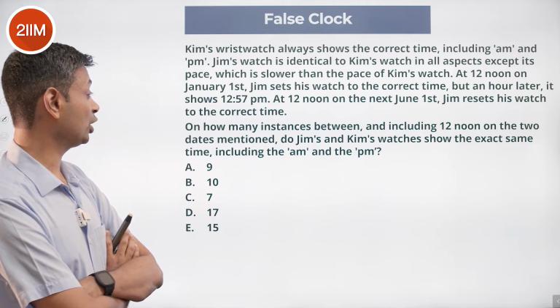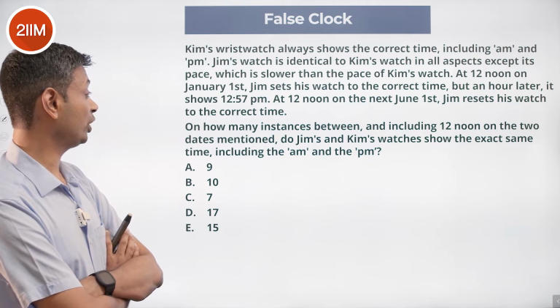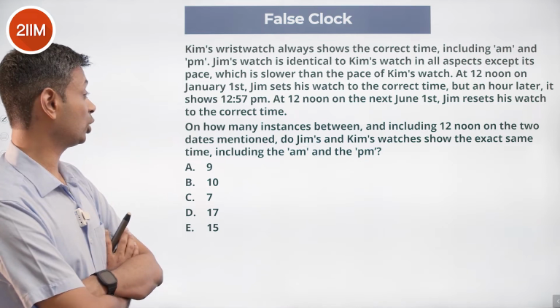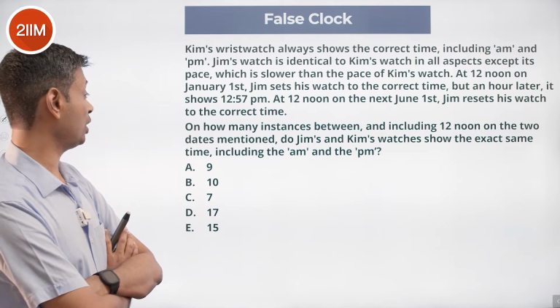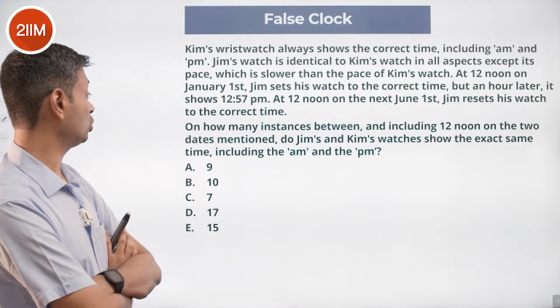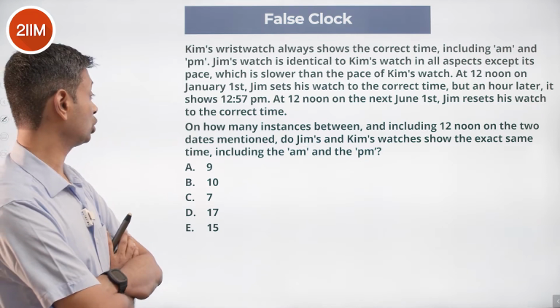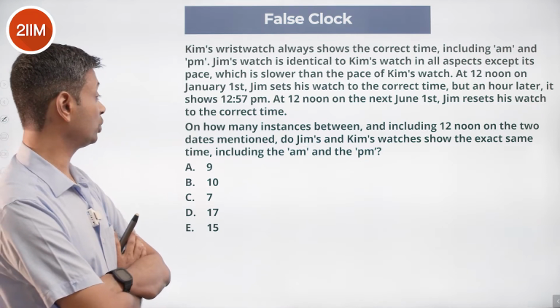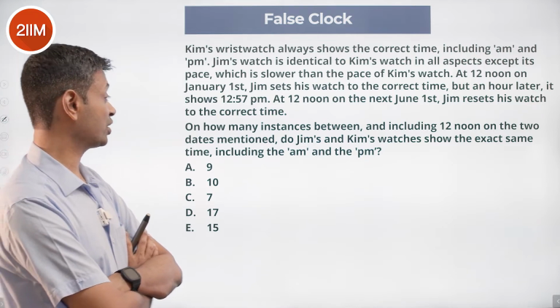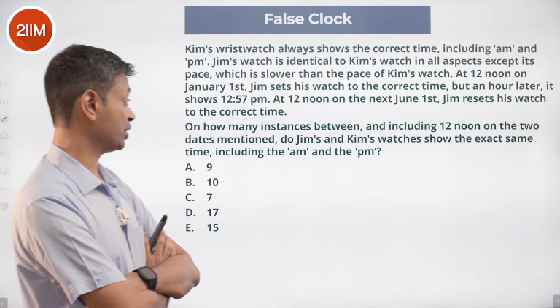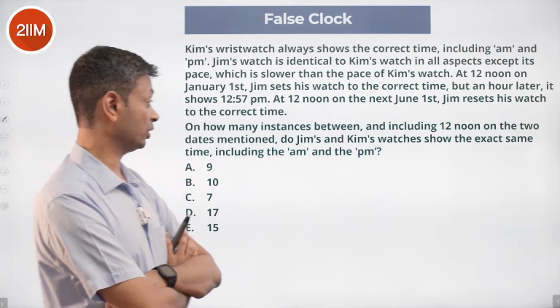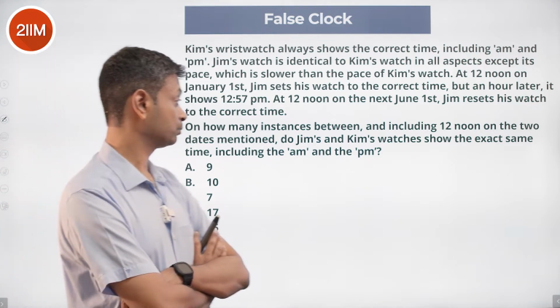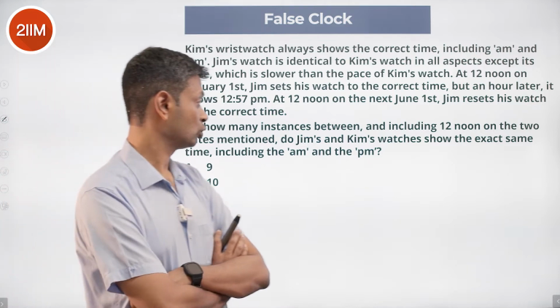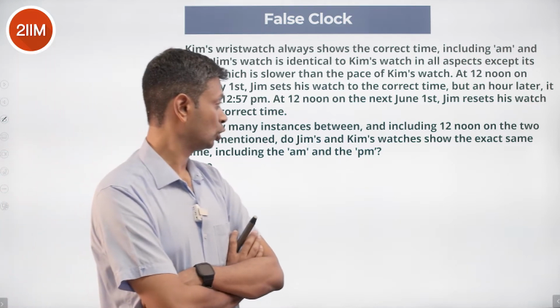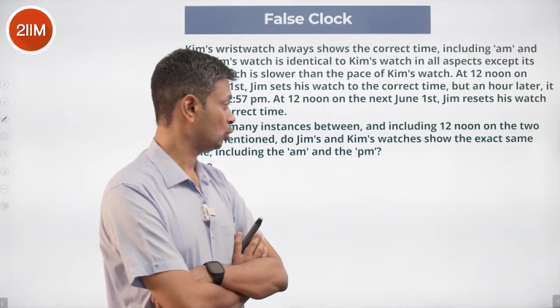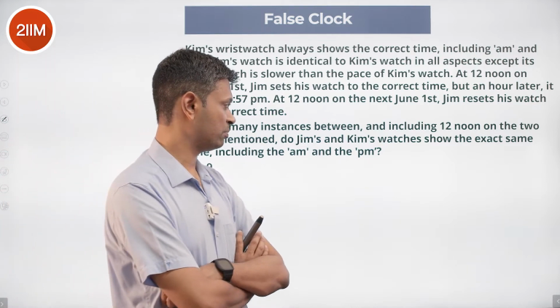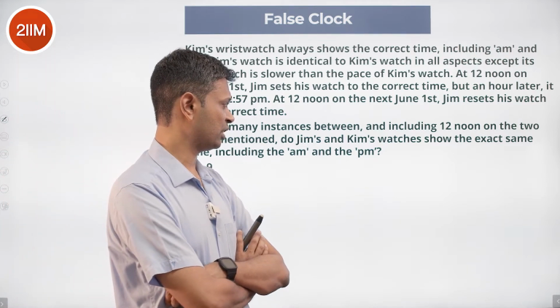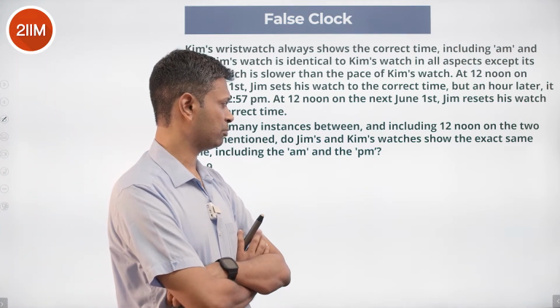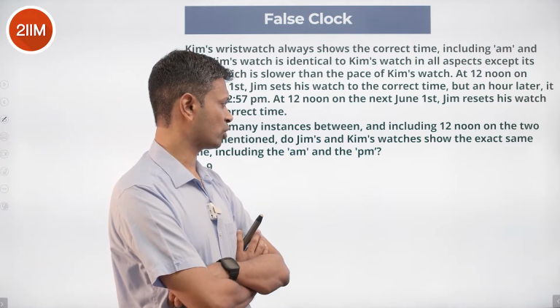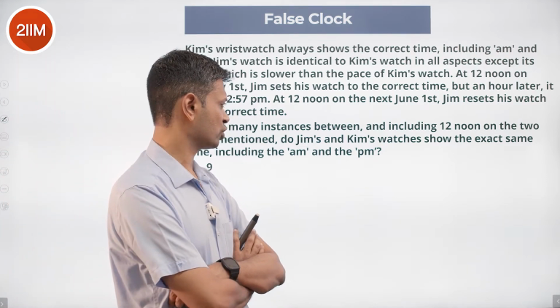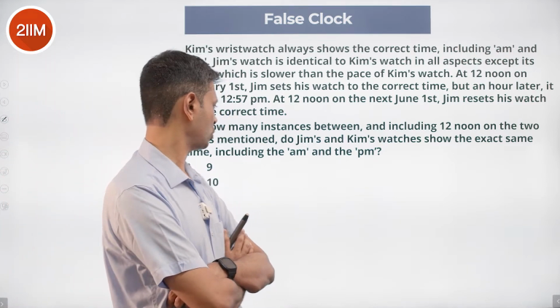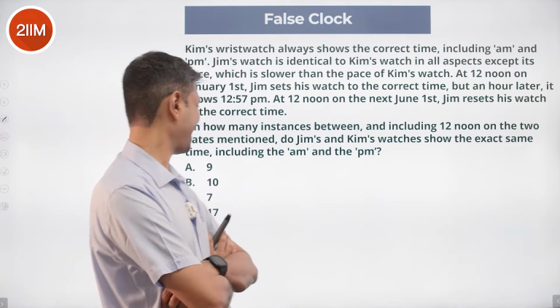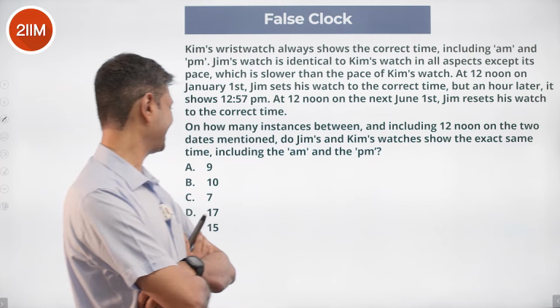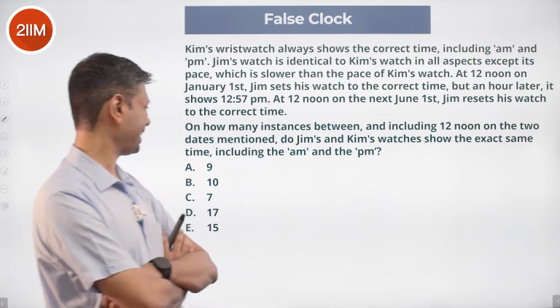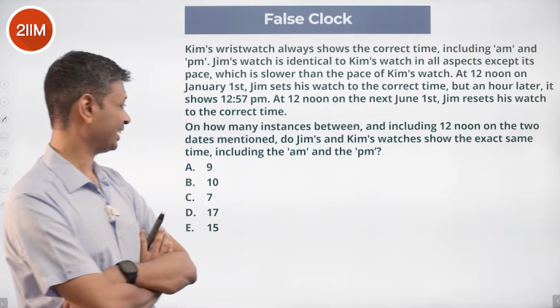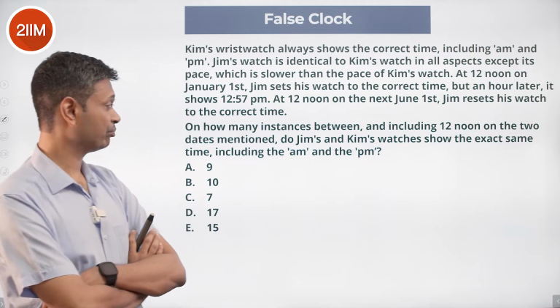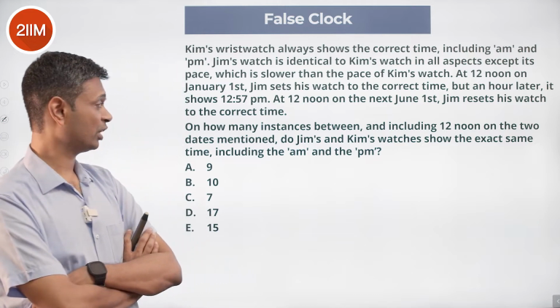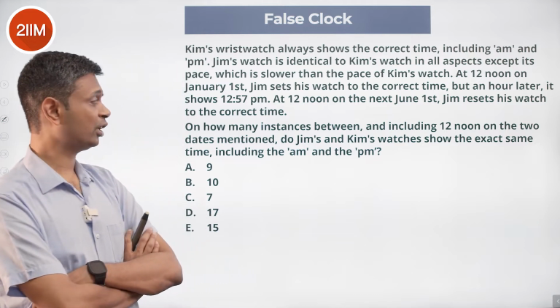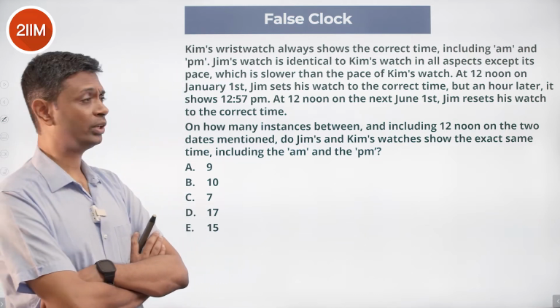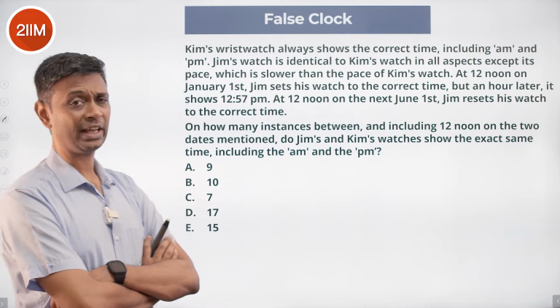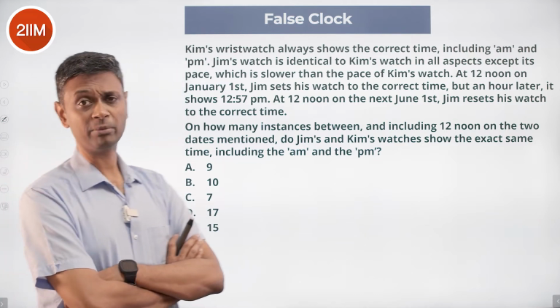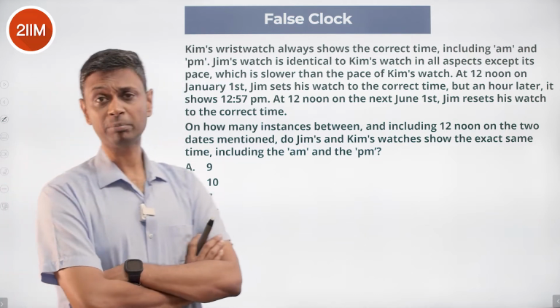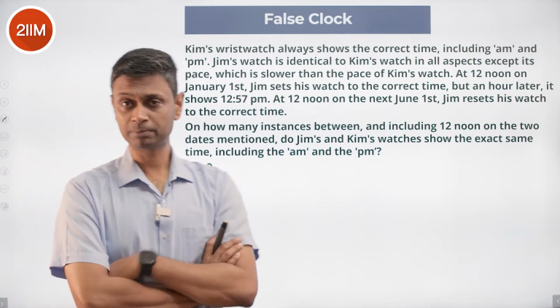So how many instances between and including 12 noon on the two dates mentioned do Jim's and Kim's watches show the exact same time, including the a.m. and p.m.?